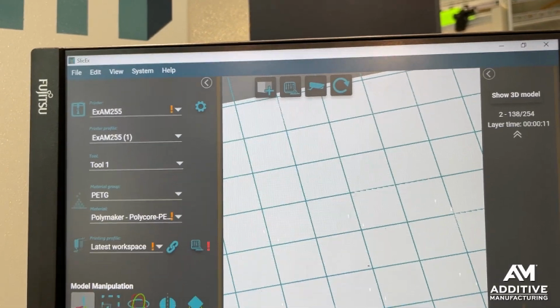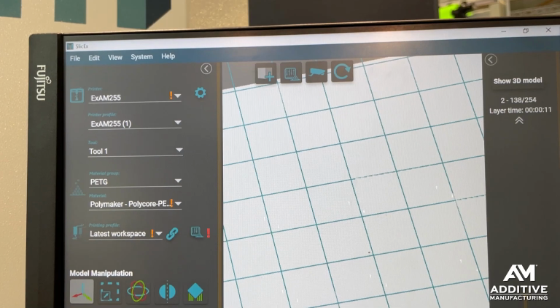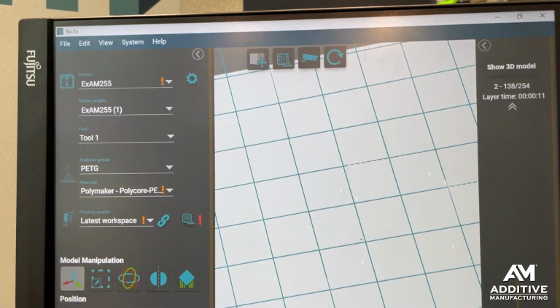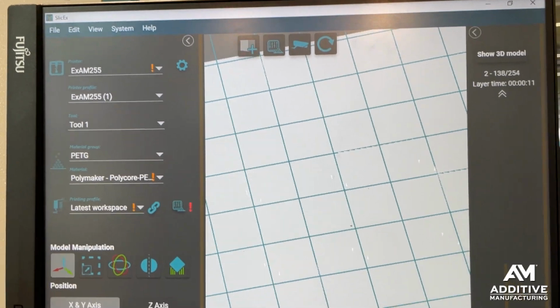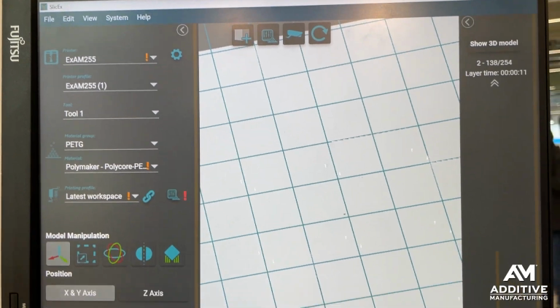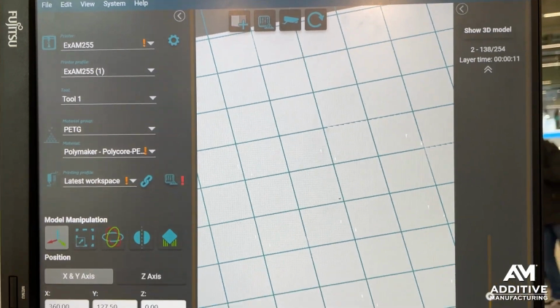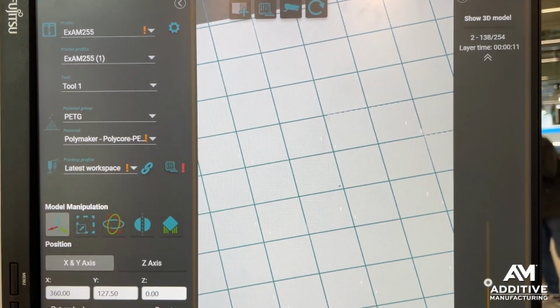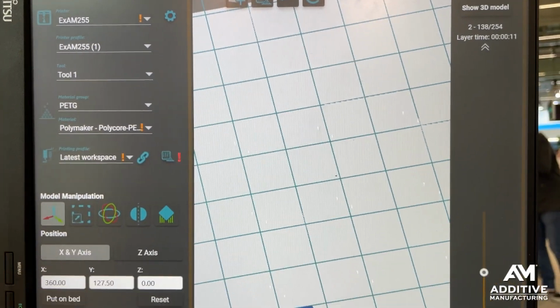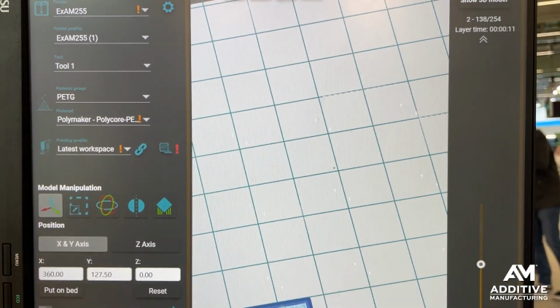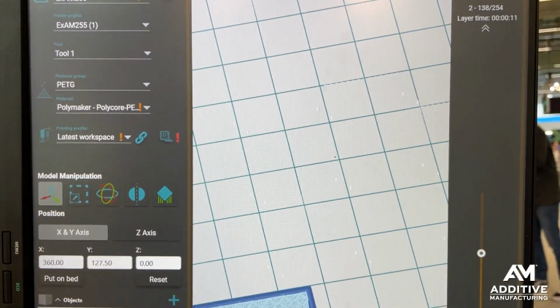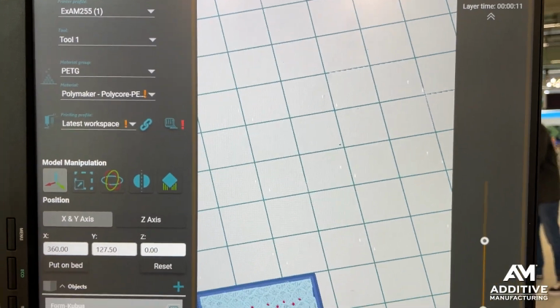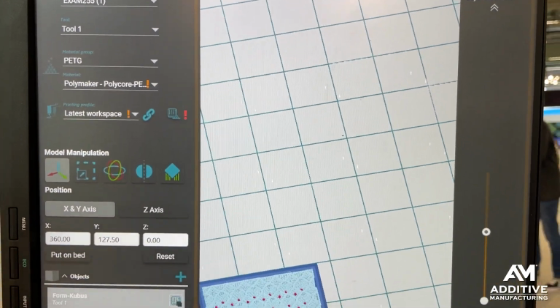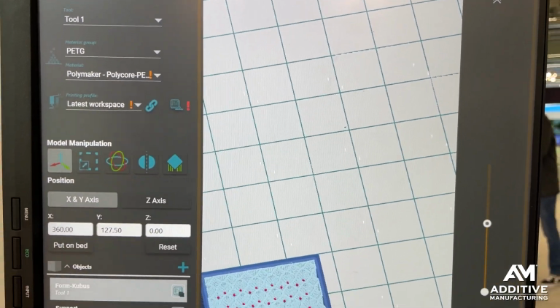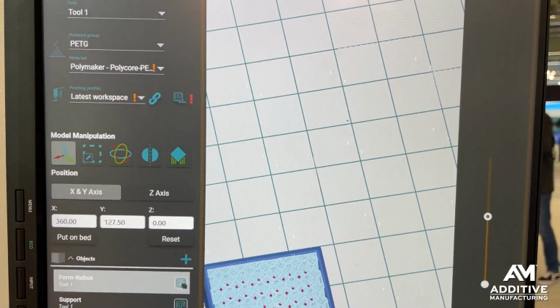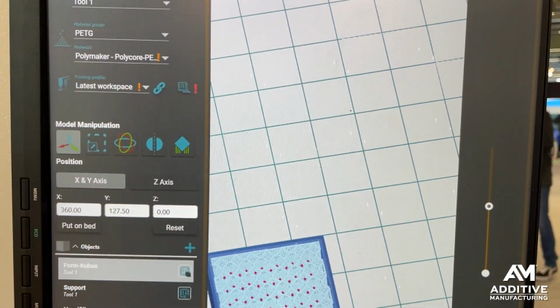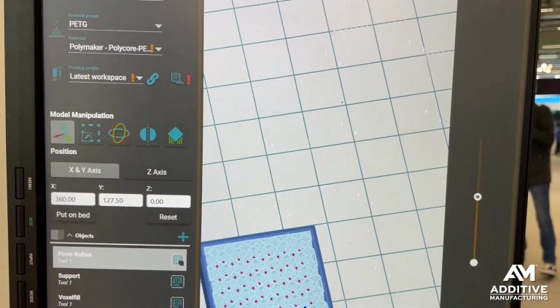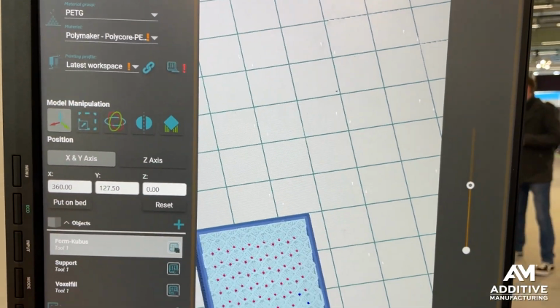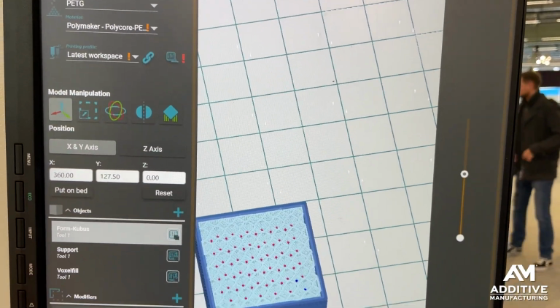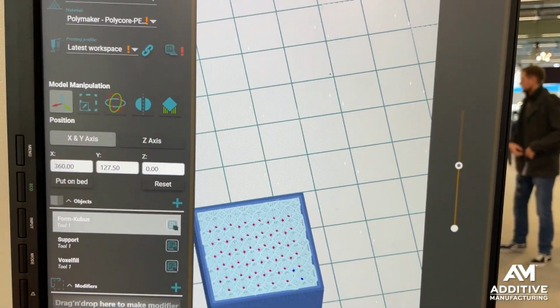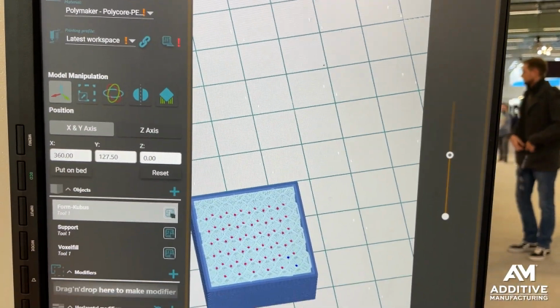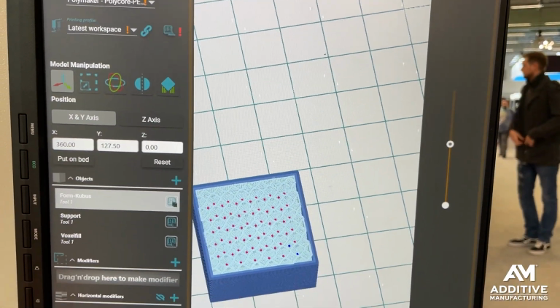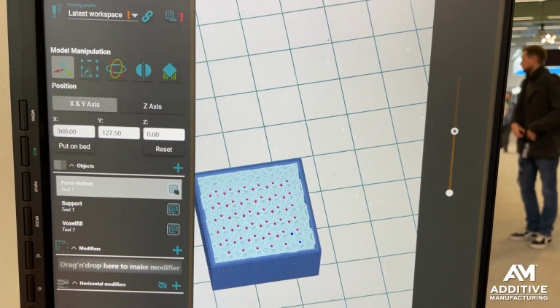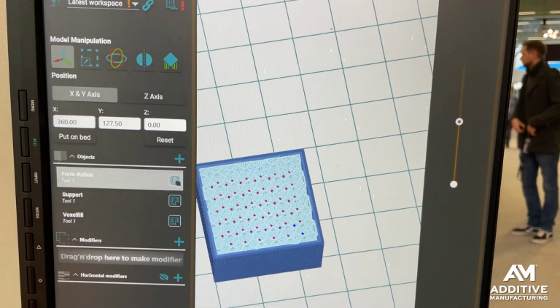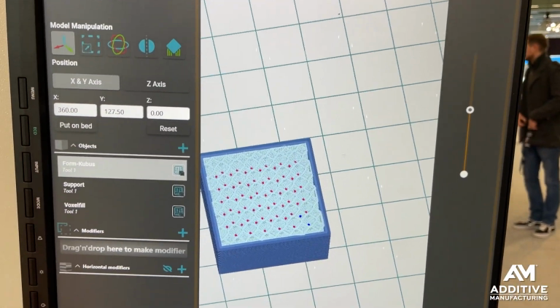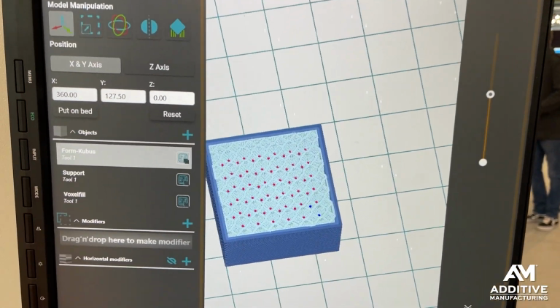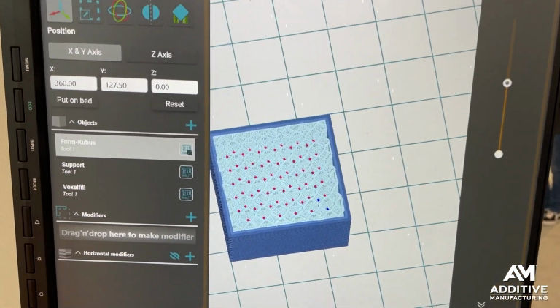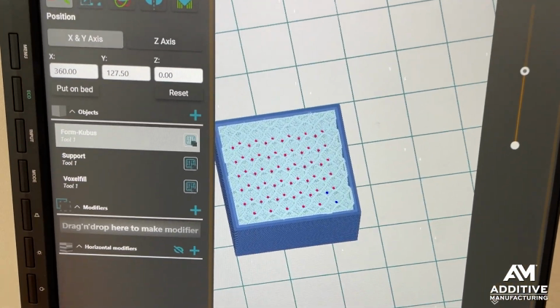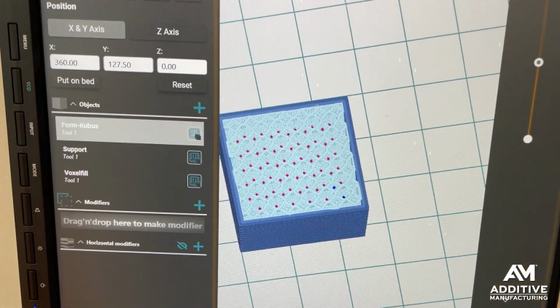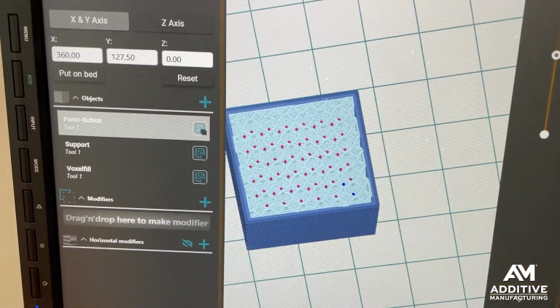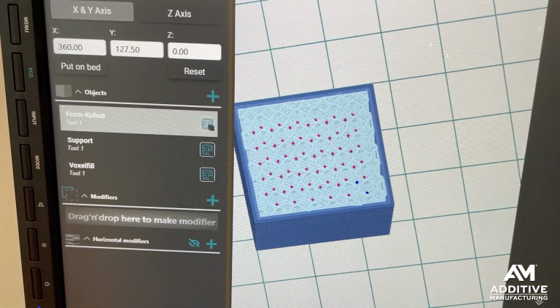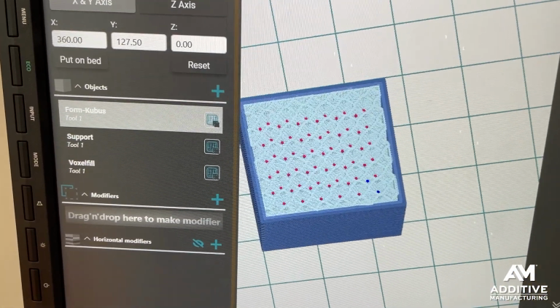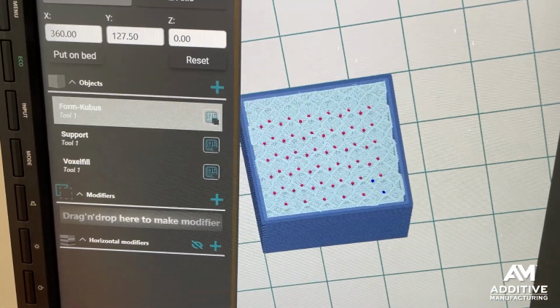The slicer software for this unusual 3D printing method was developed by Create-It-Real.